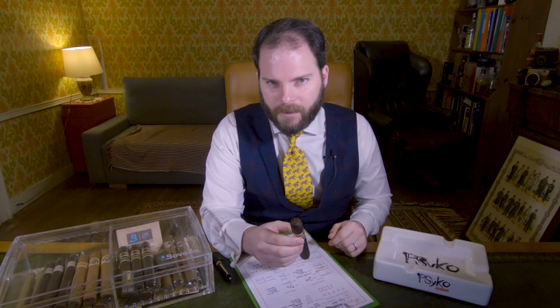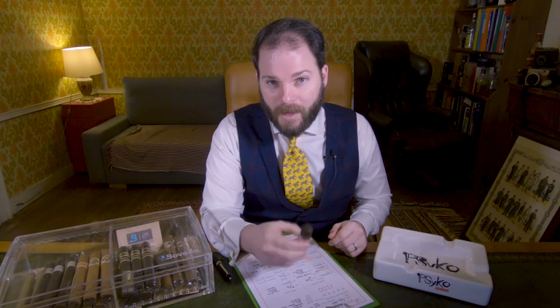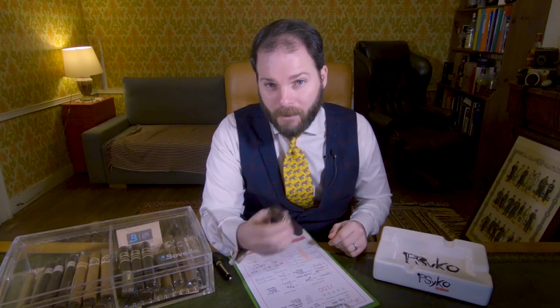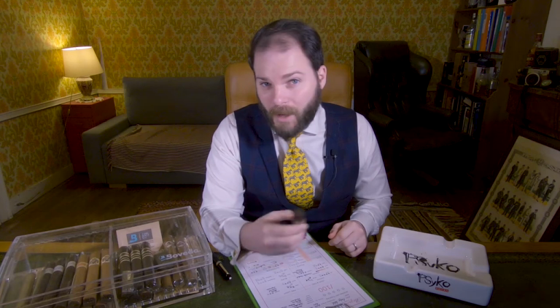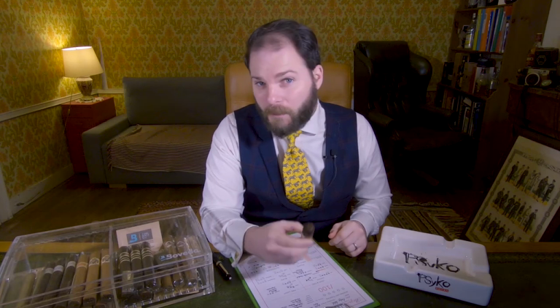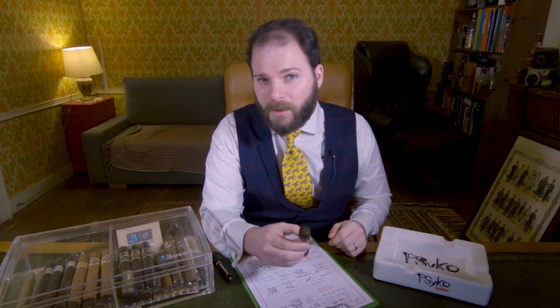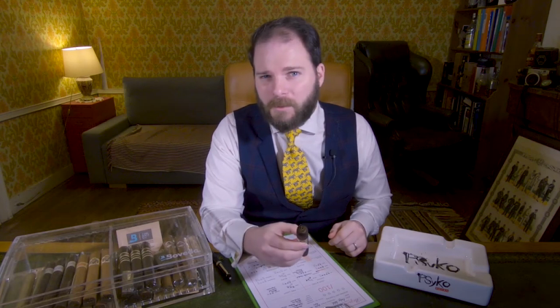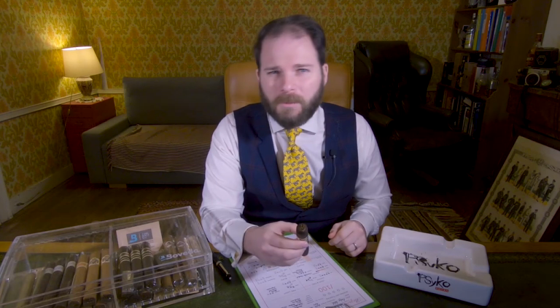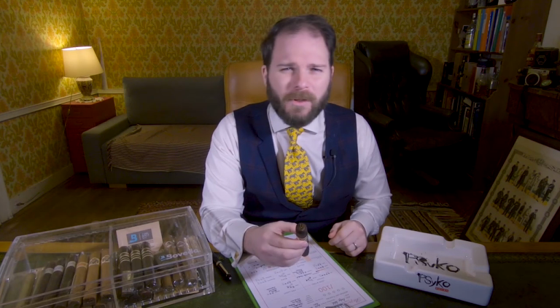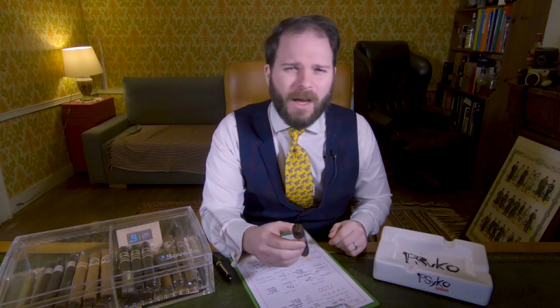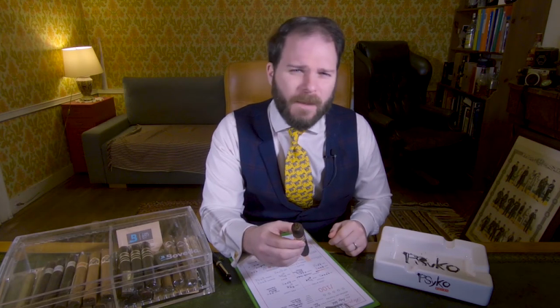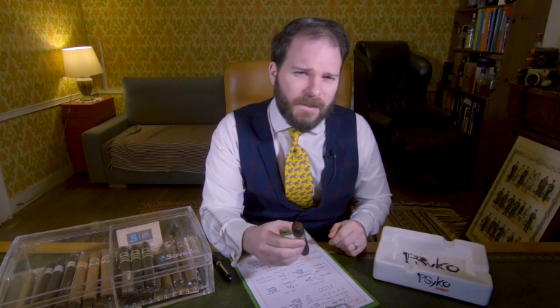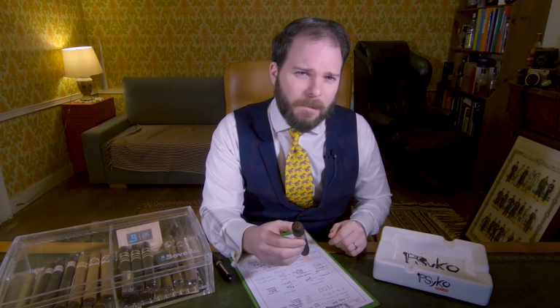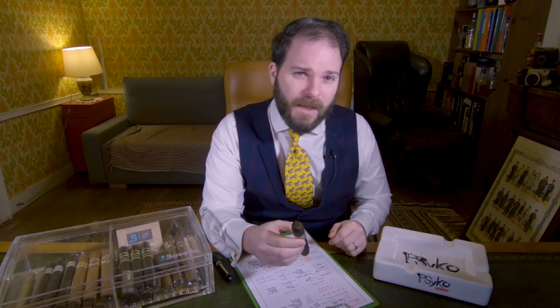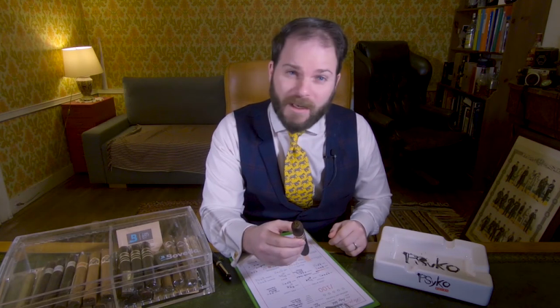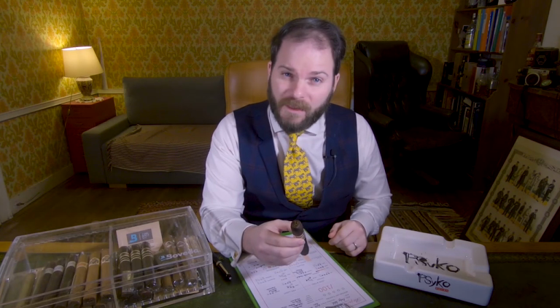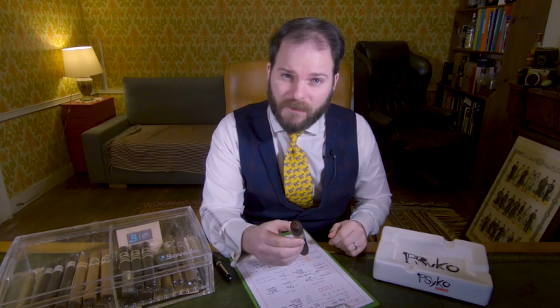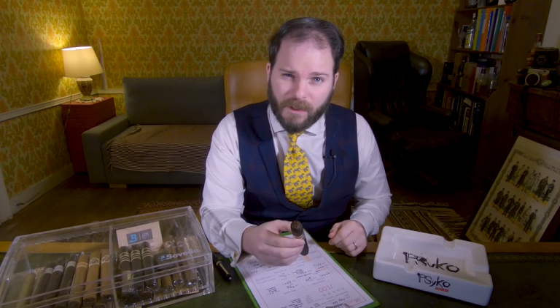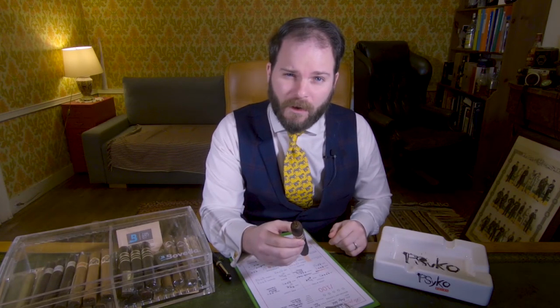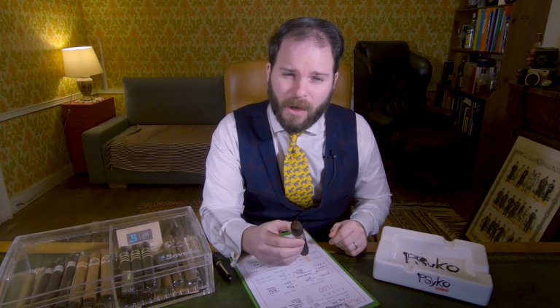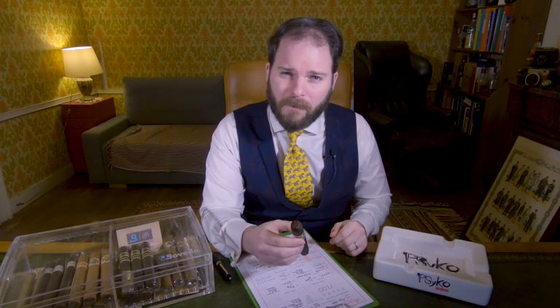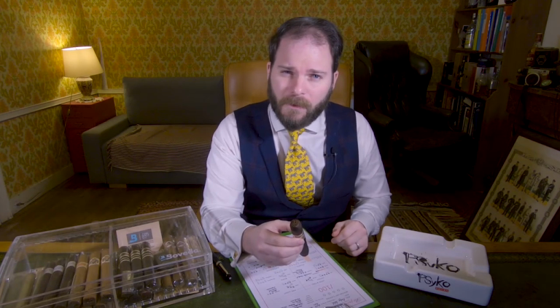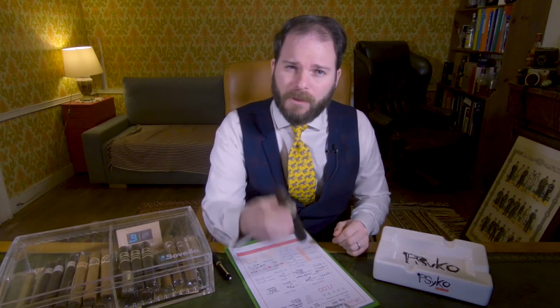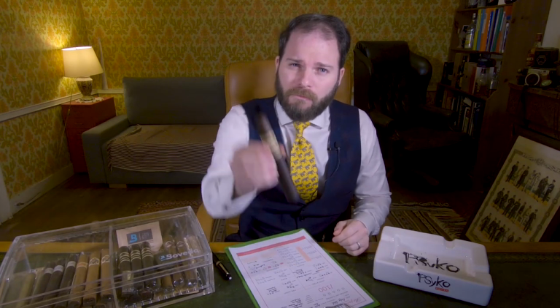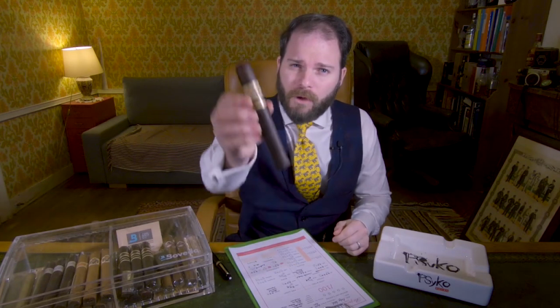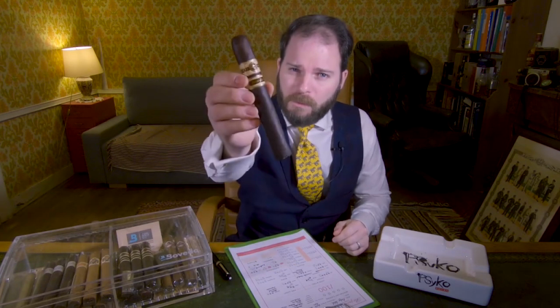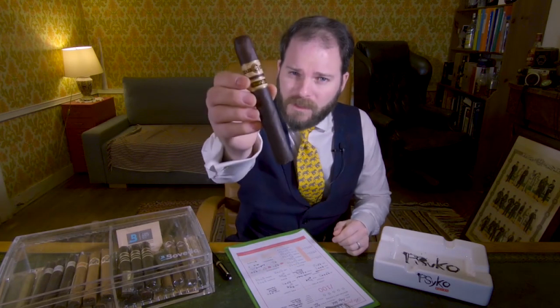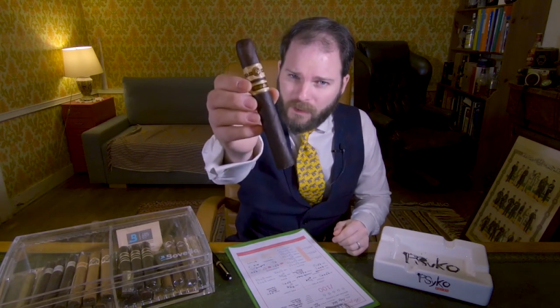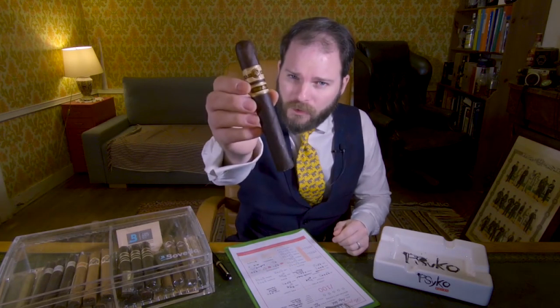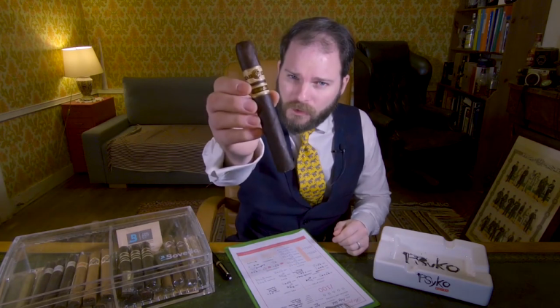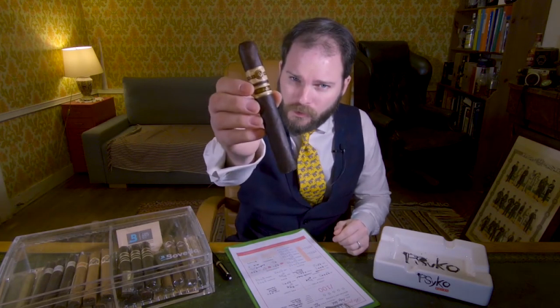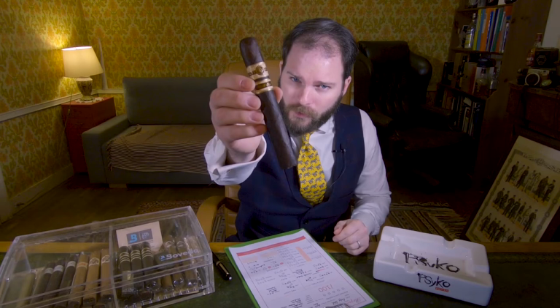Hello and welcome to Bespoke Unit. I'm CP, and in this video I'm reviewing the Rocky Patel Short Run.